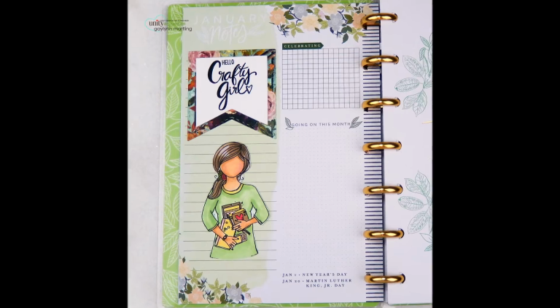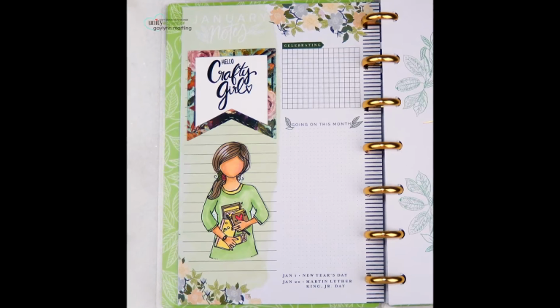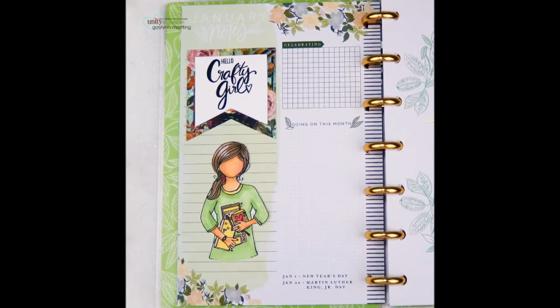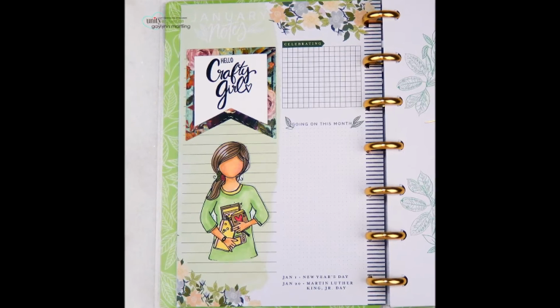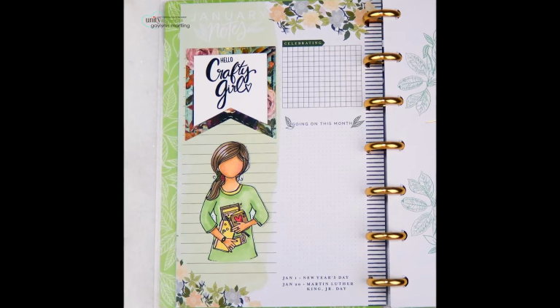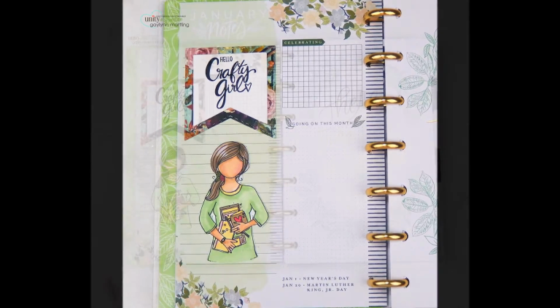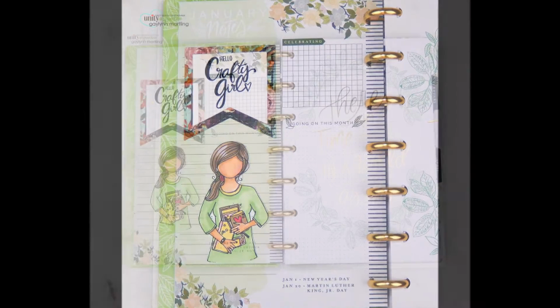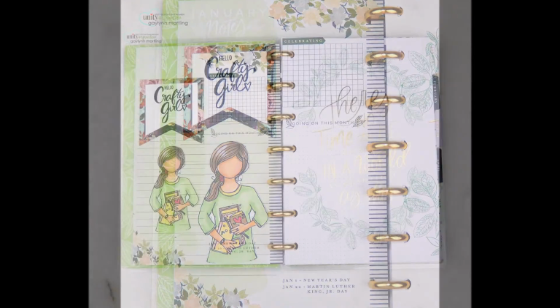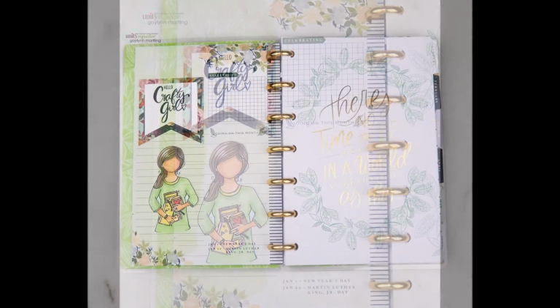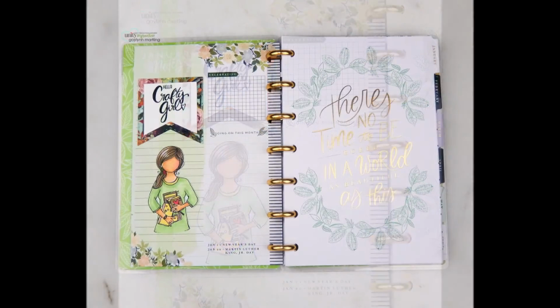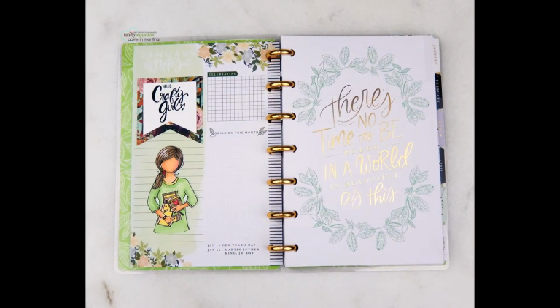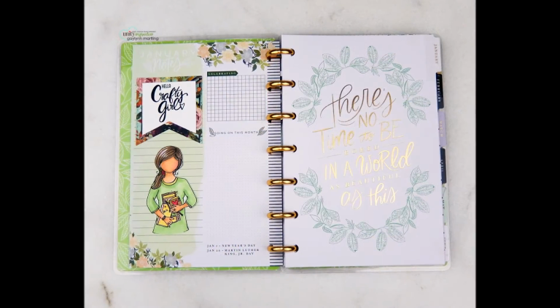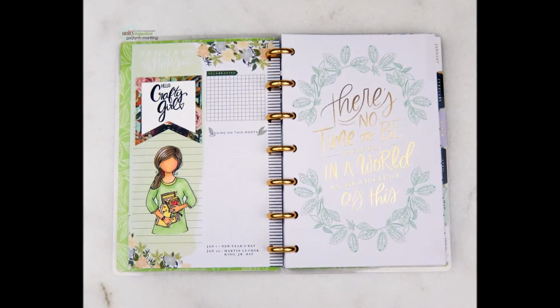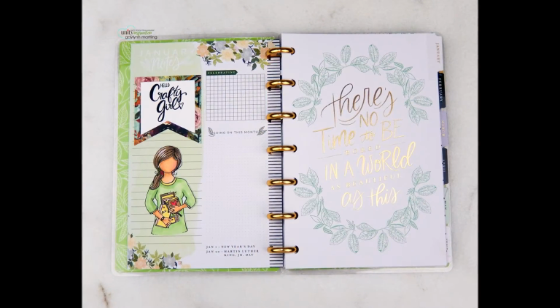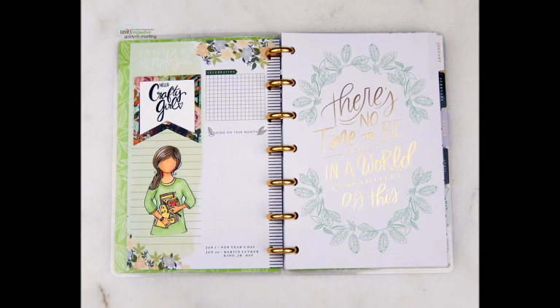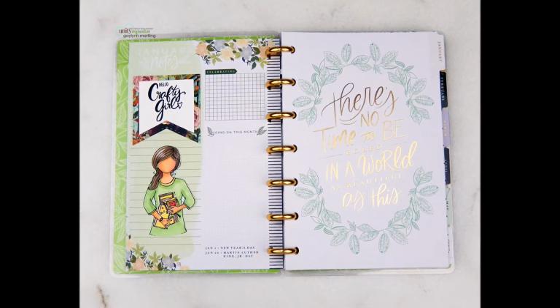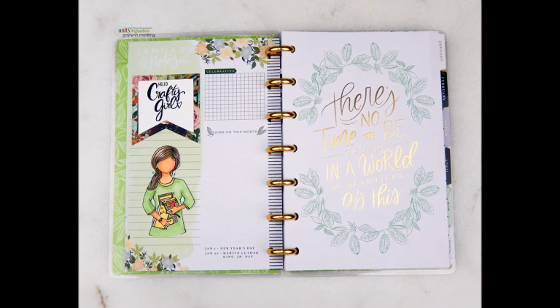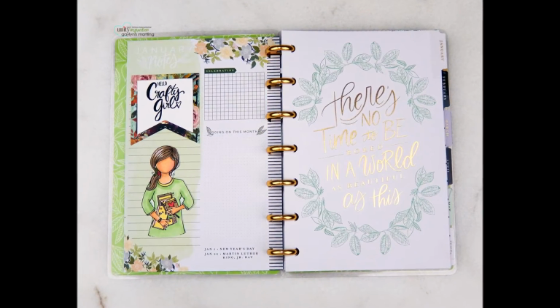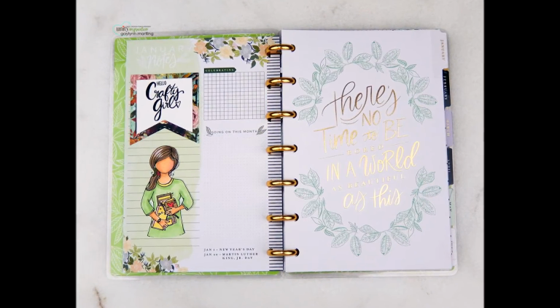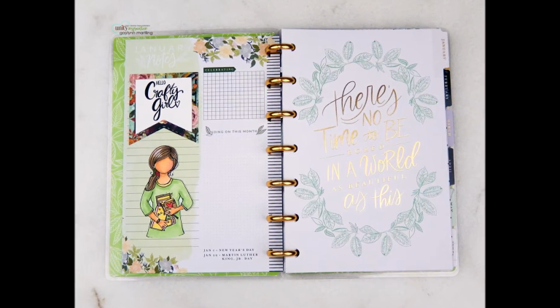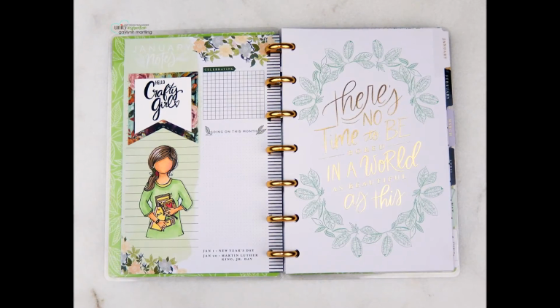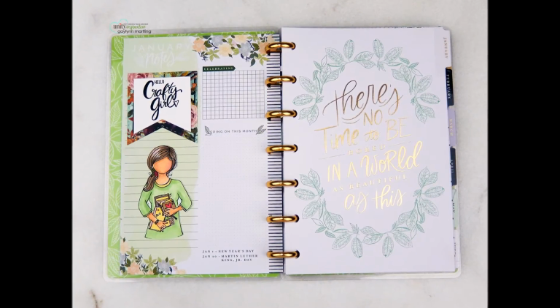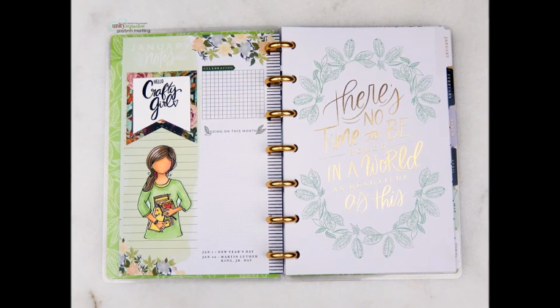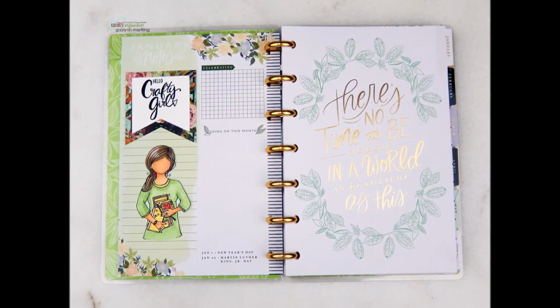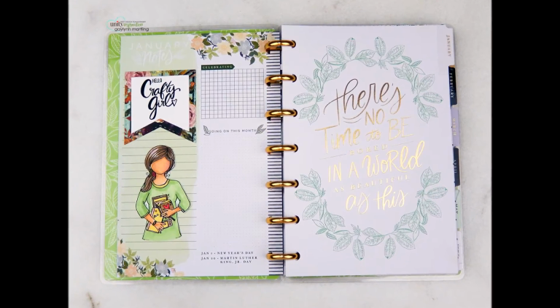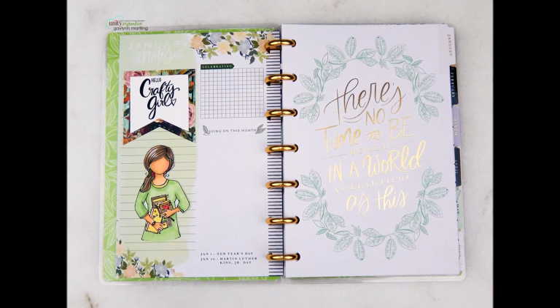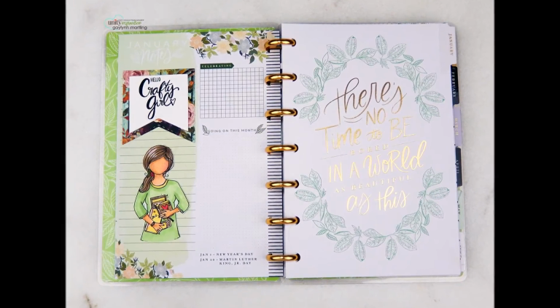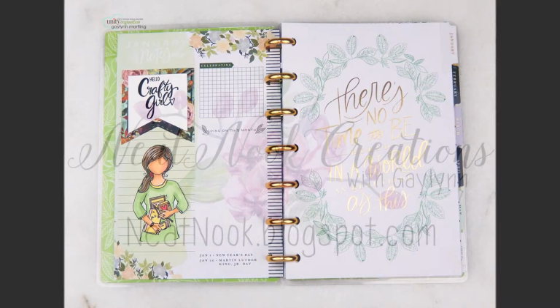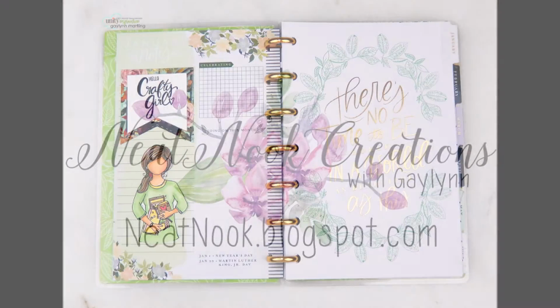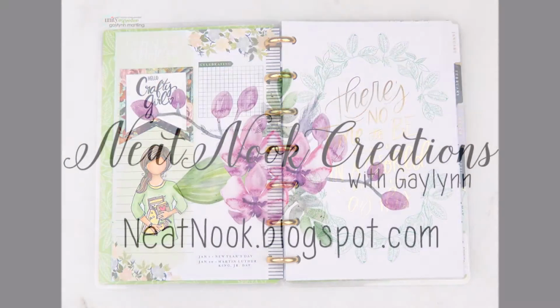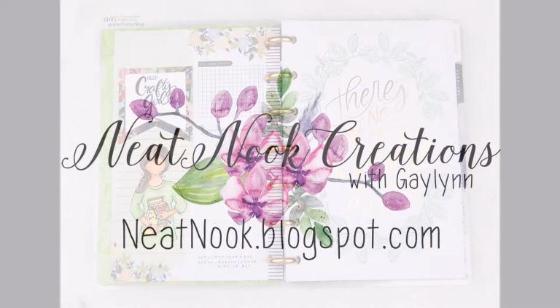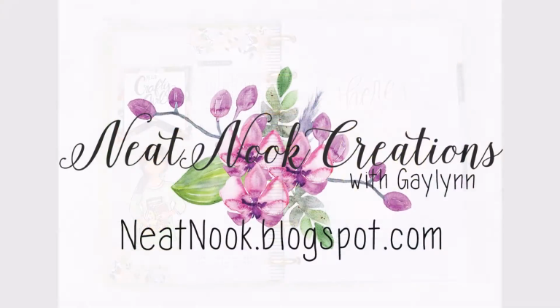This is my page. I hope I've inspired you to create in your journals. I hope you subscribe to my channel. Have a great day!